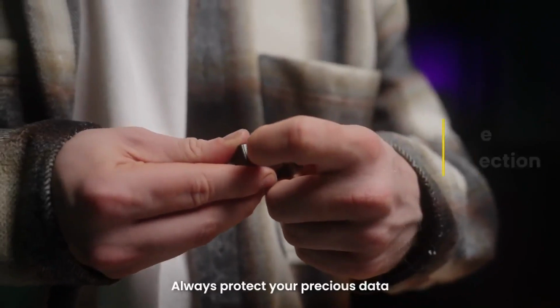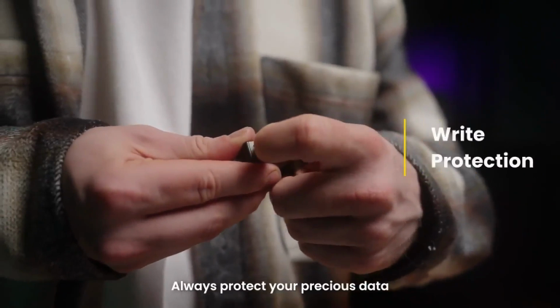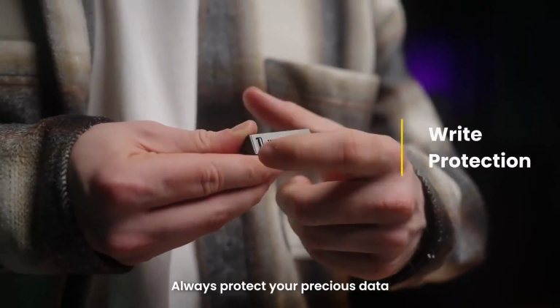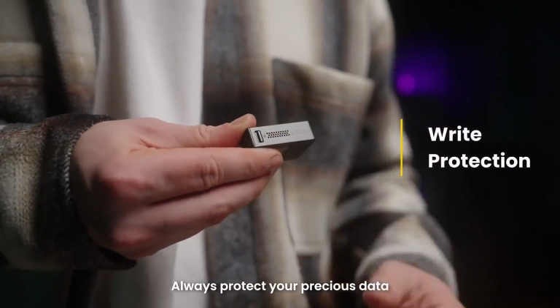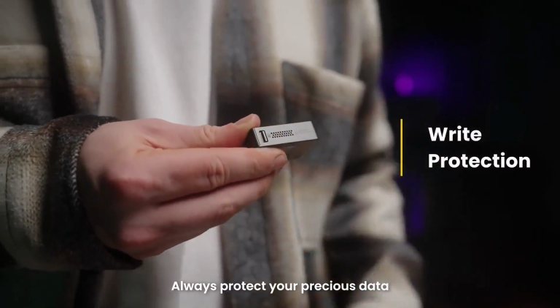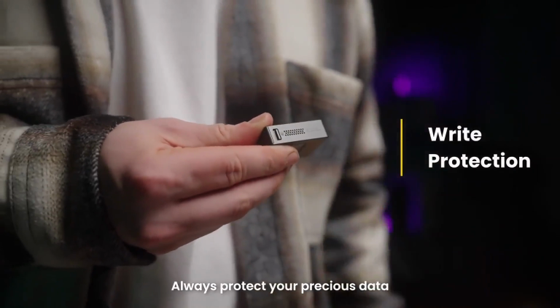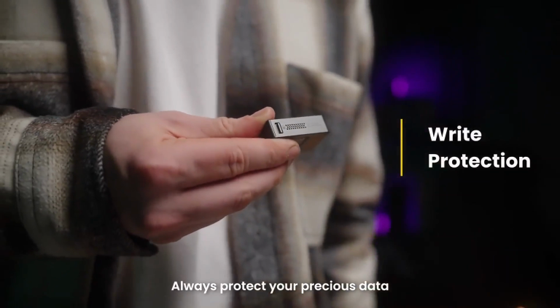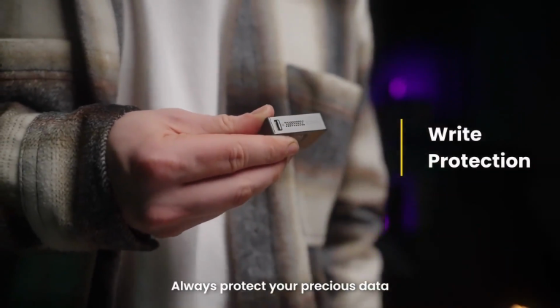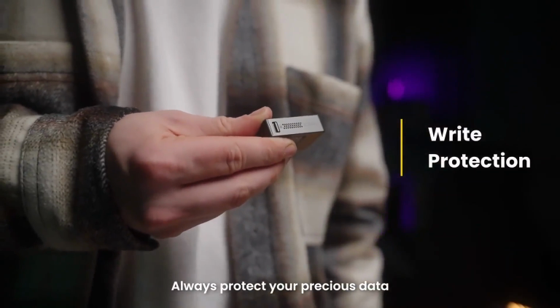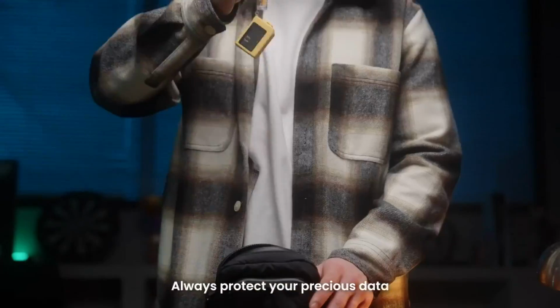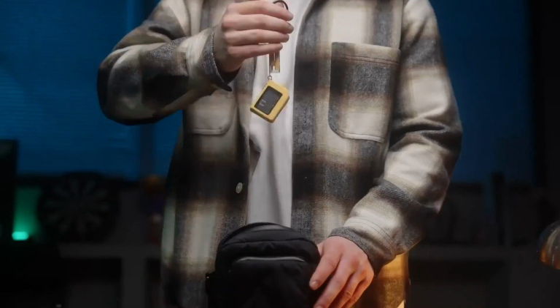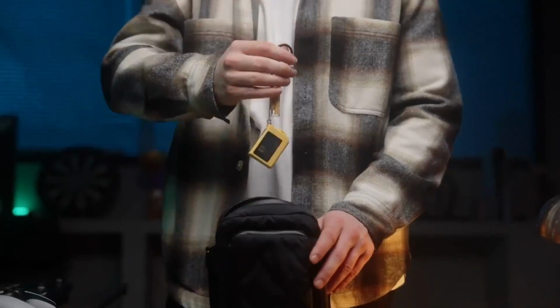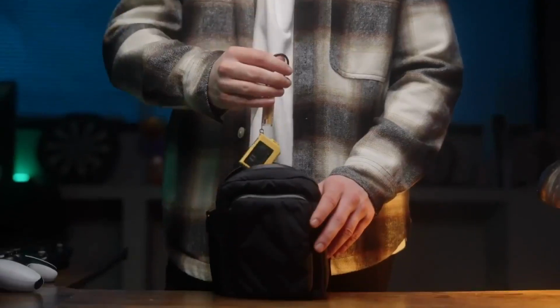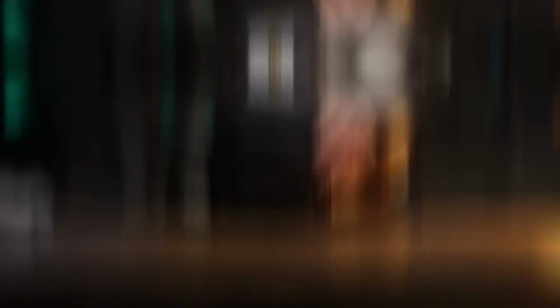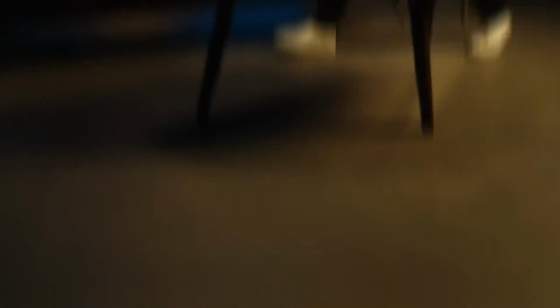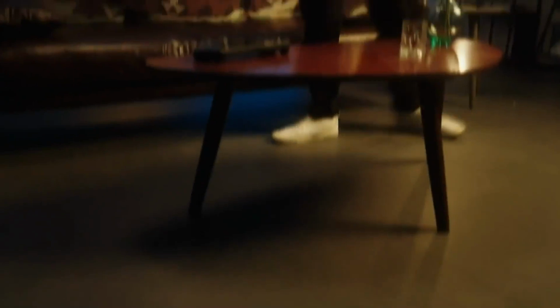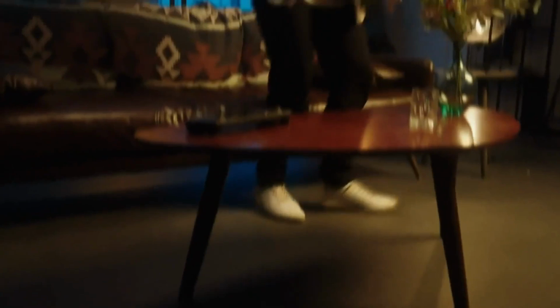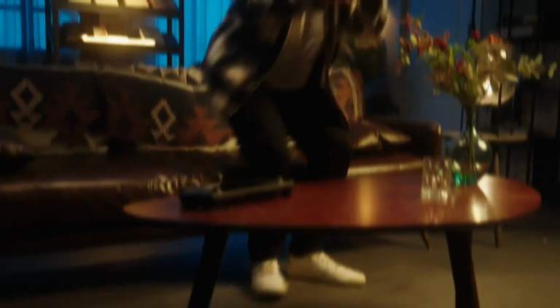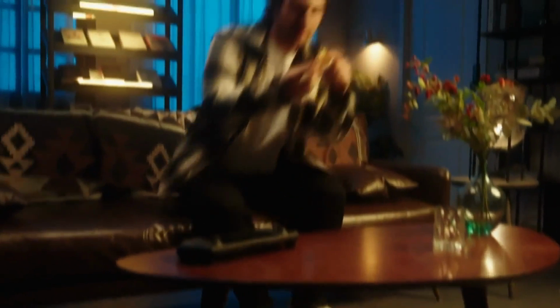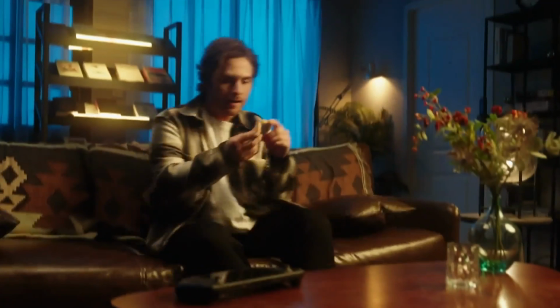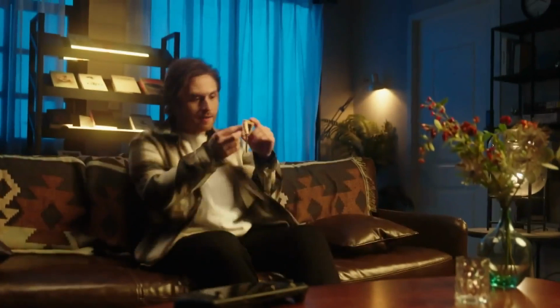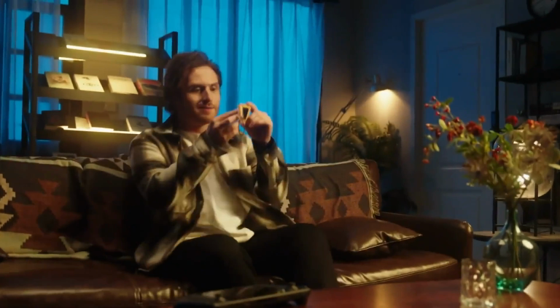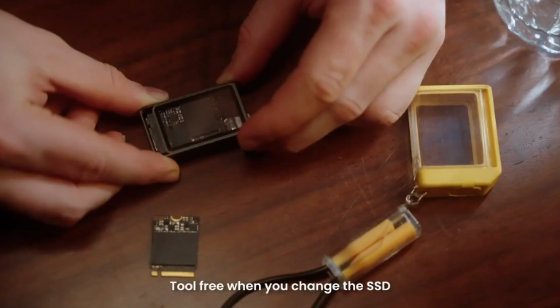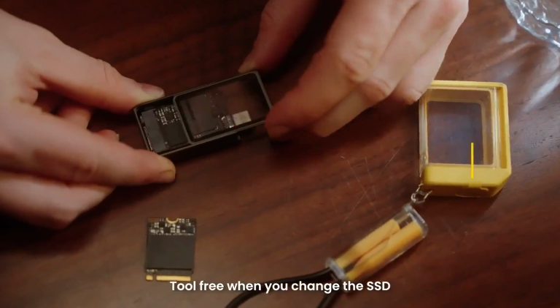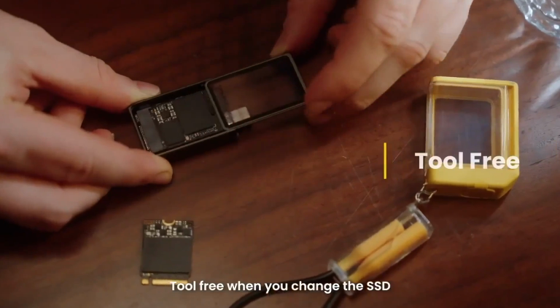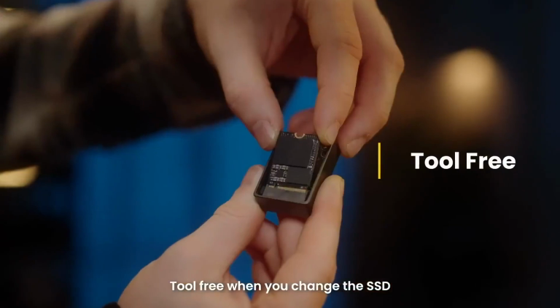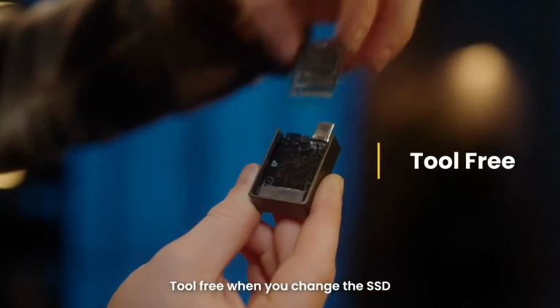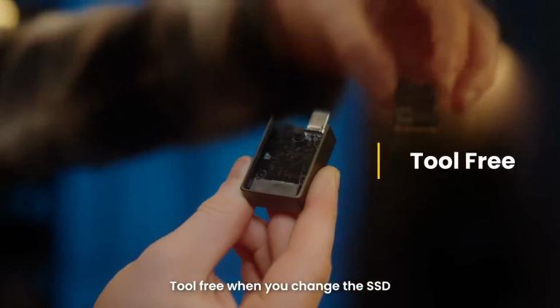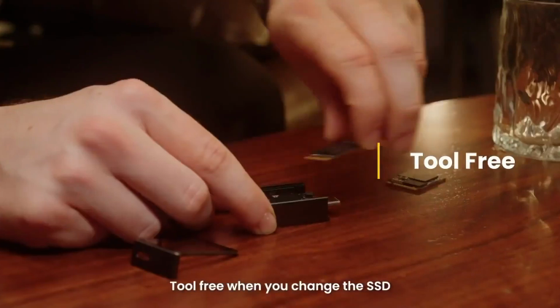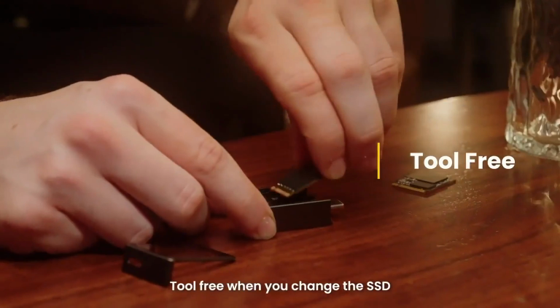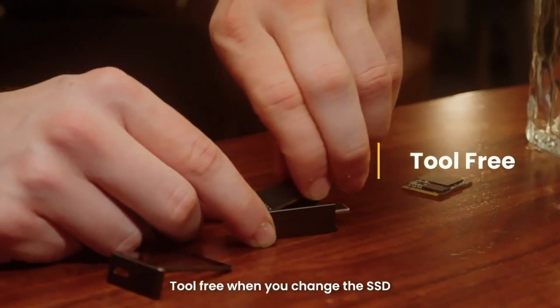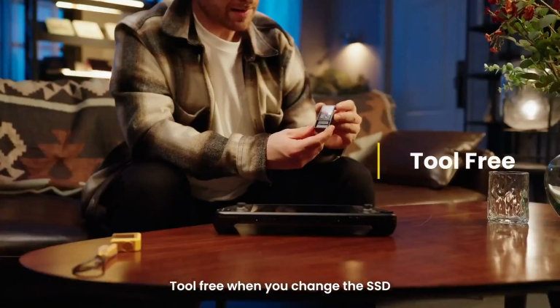Always protect your precious data. Tool-free when you change your SSD.